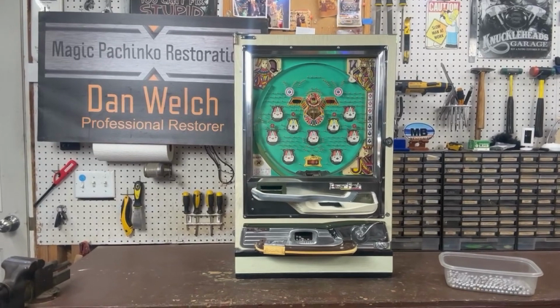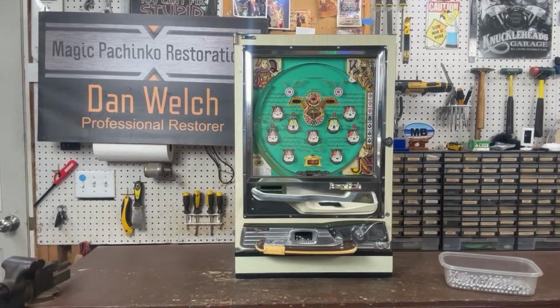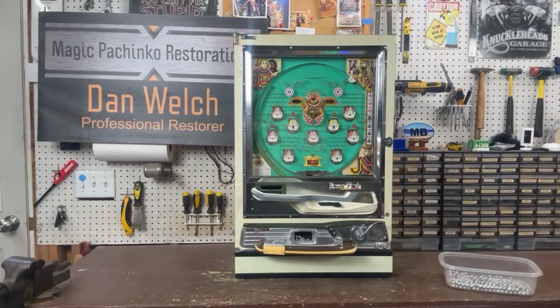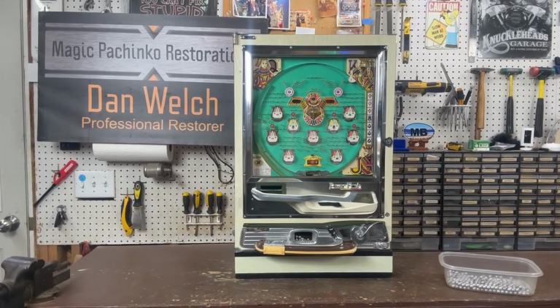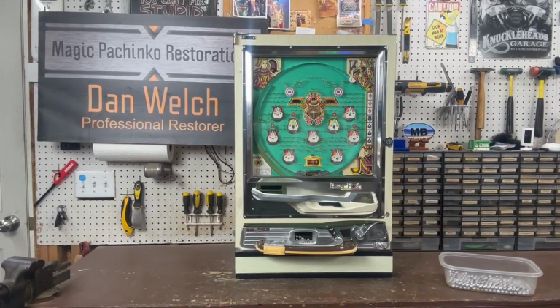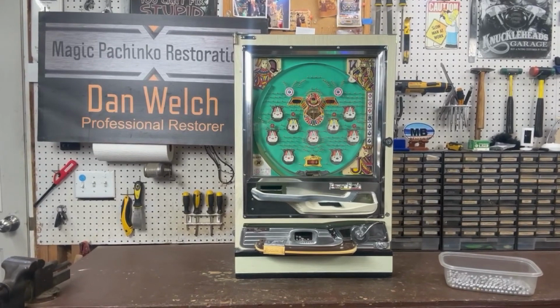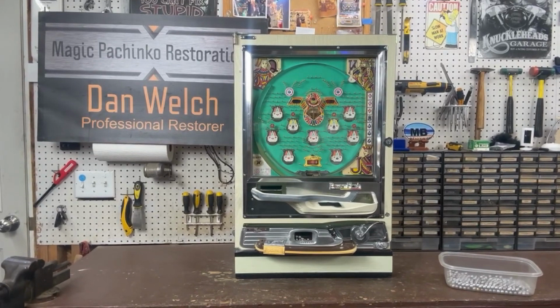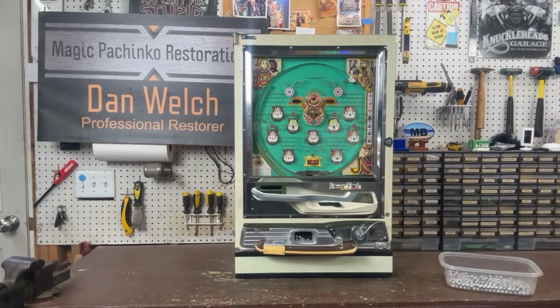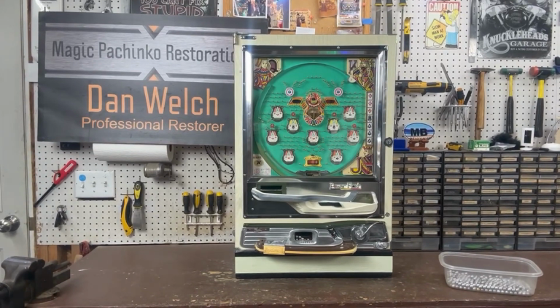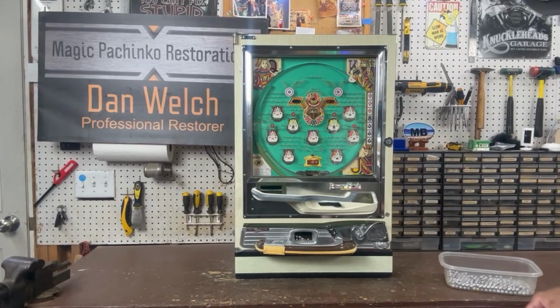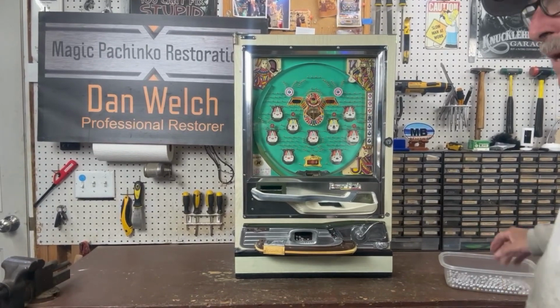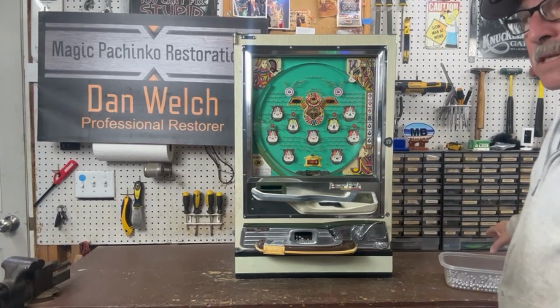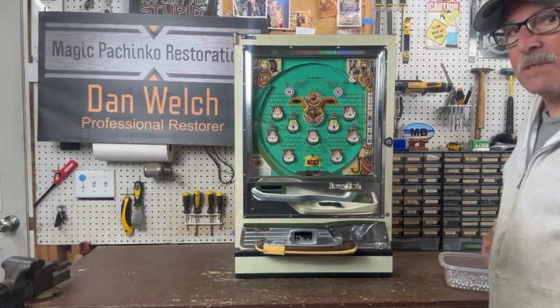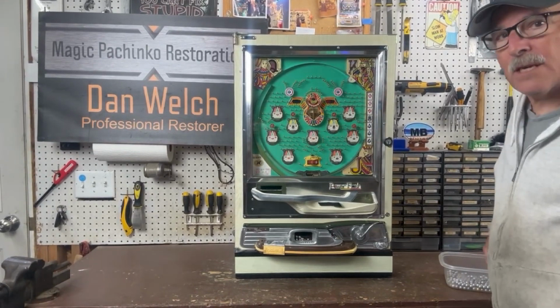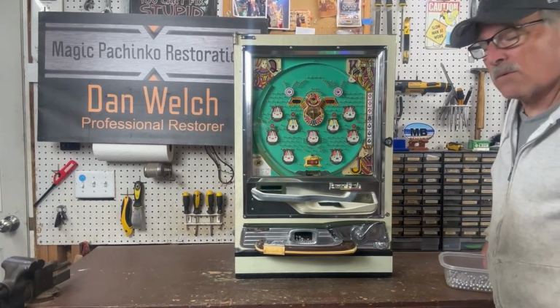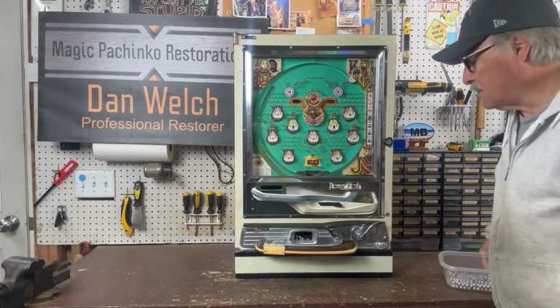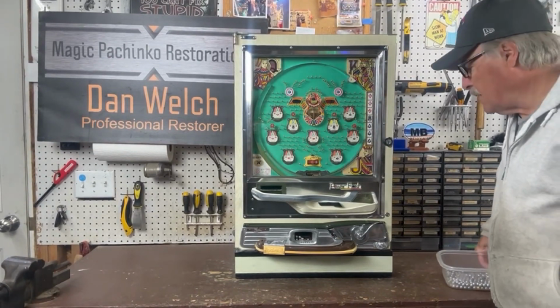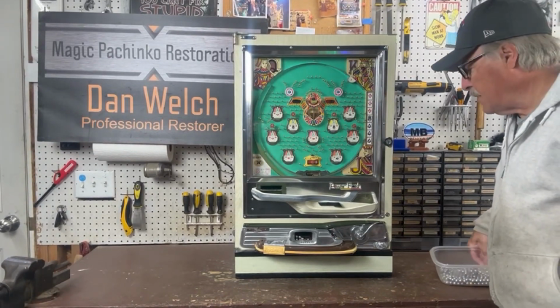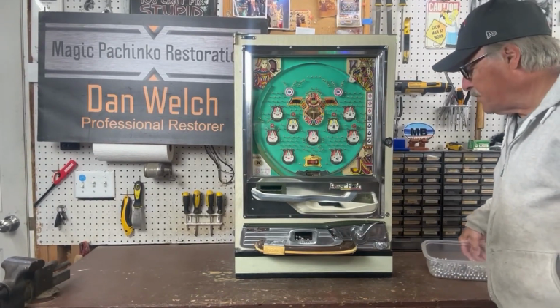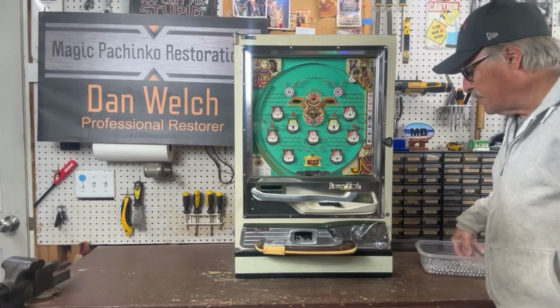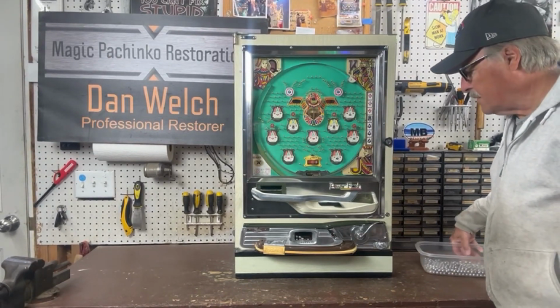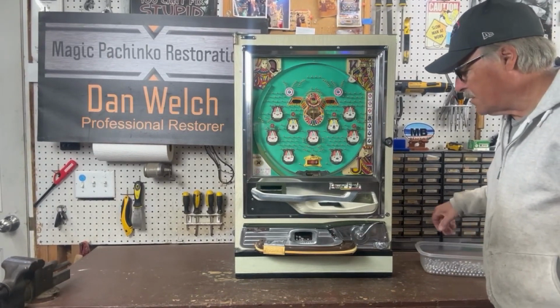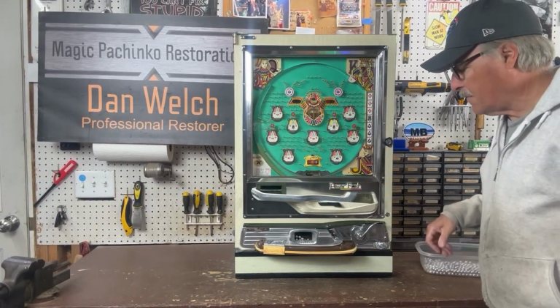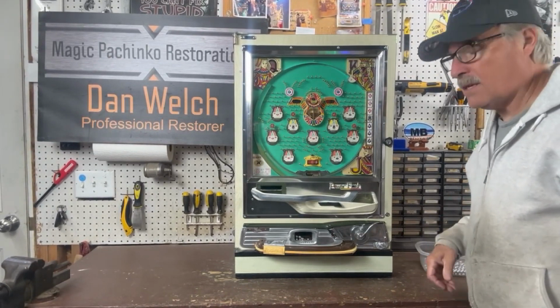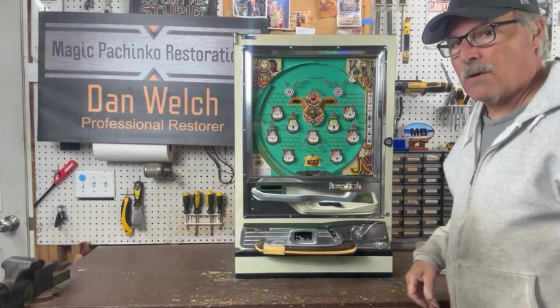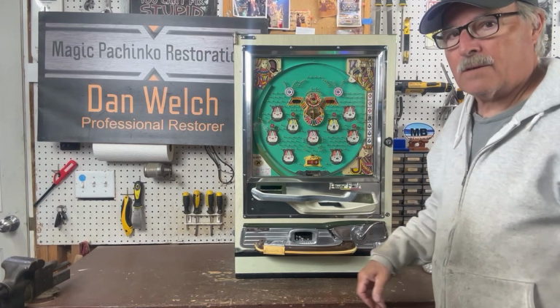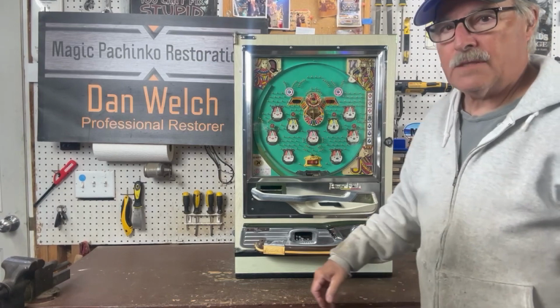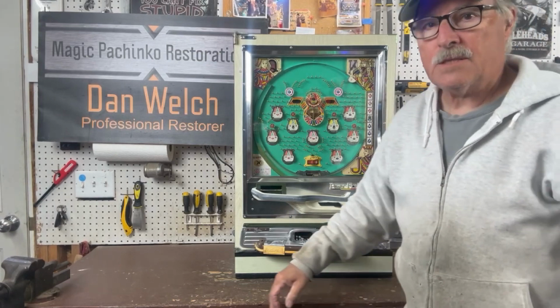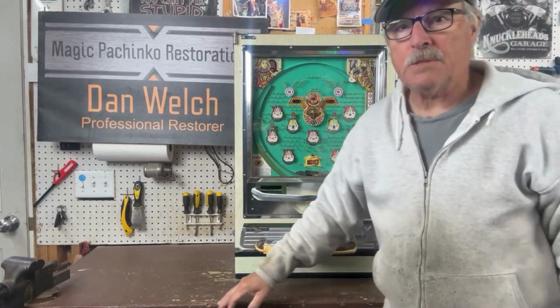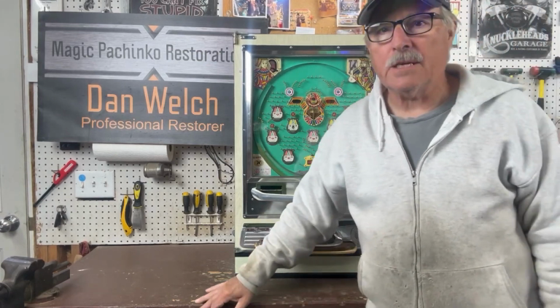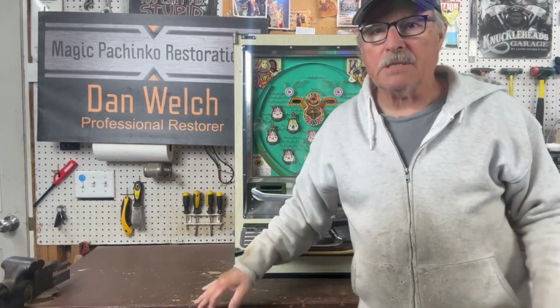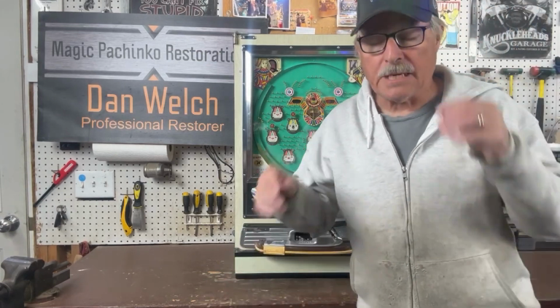Hi guys, this is Dan from Magic Pachinko Restorations with another short video on a vintage pachinko machine.